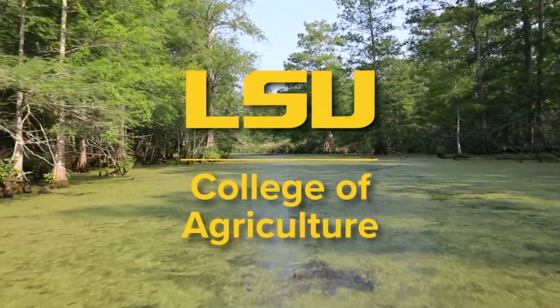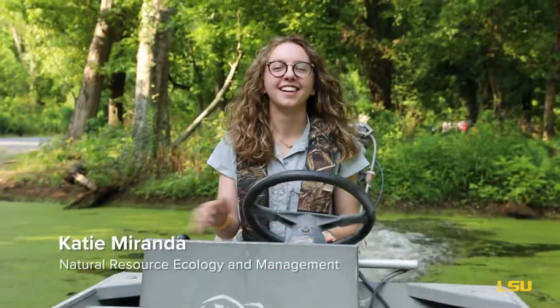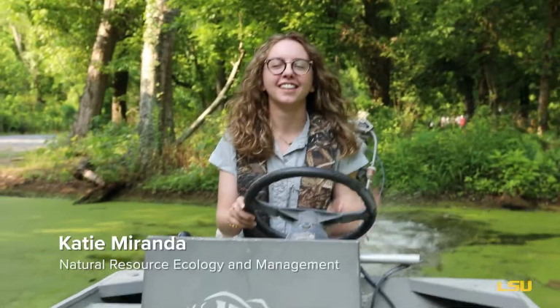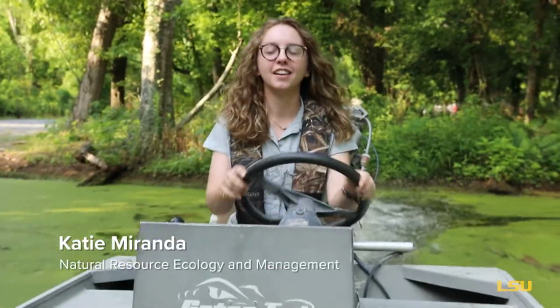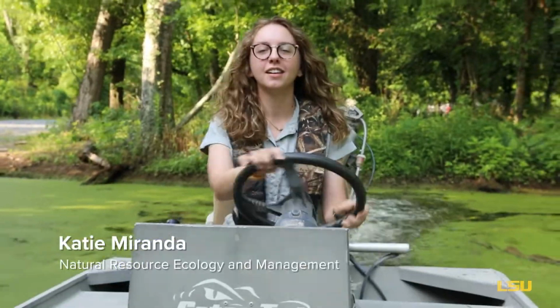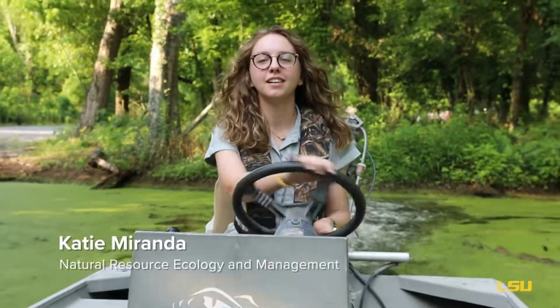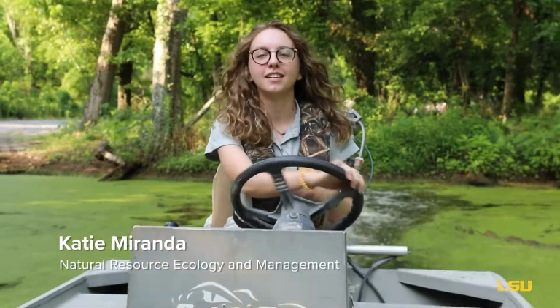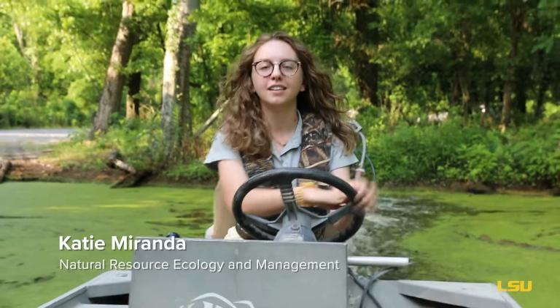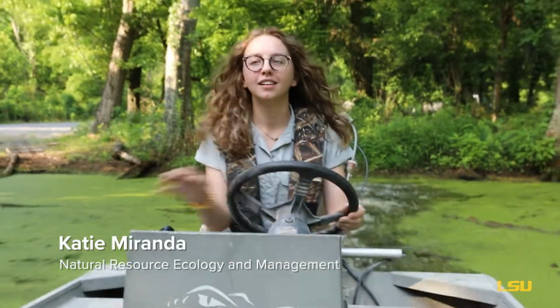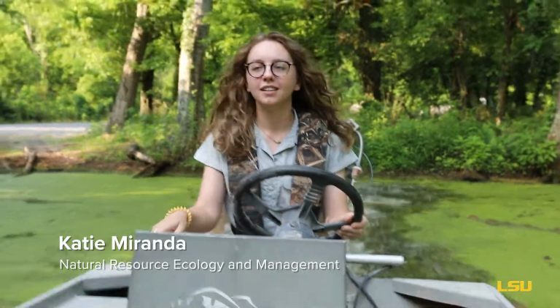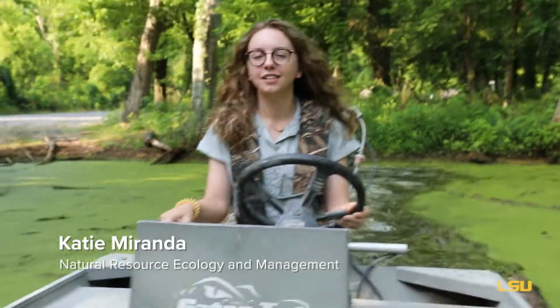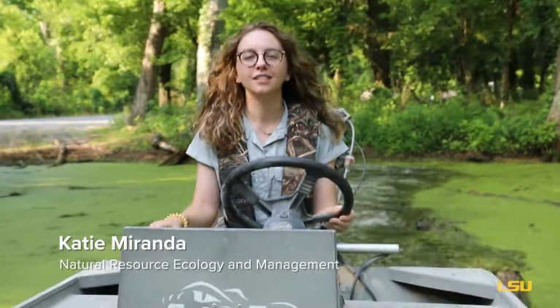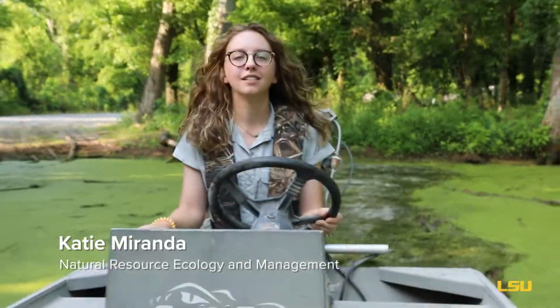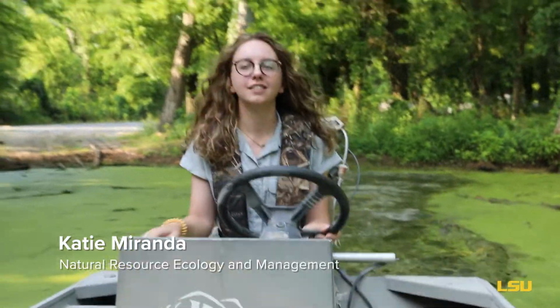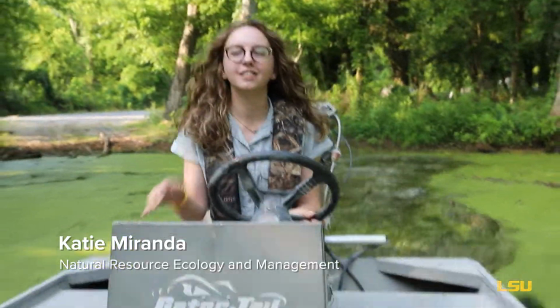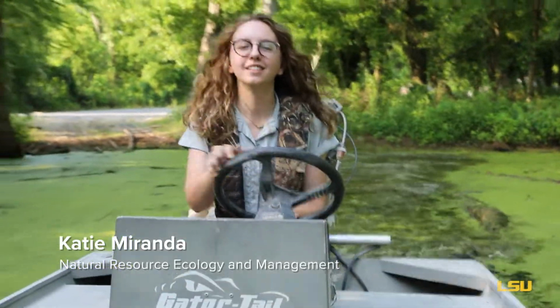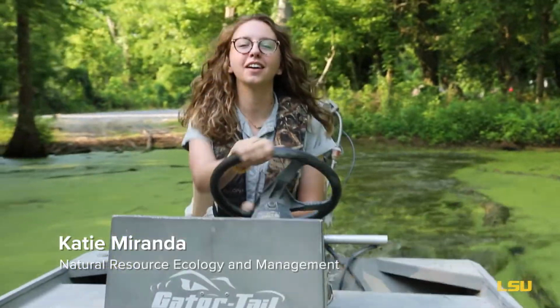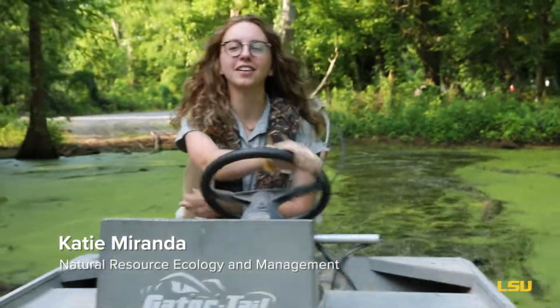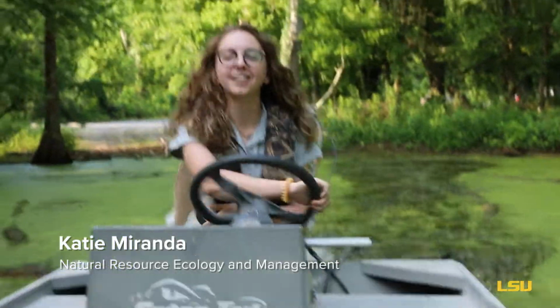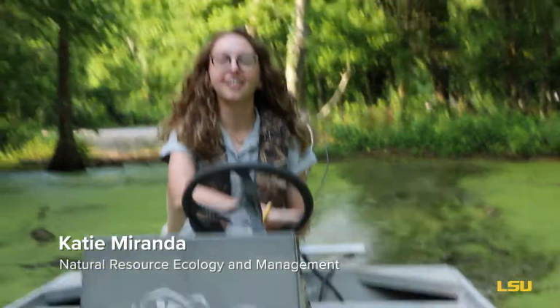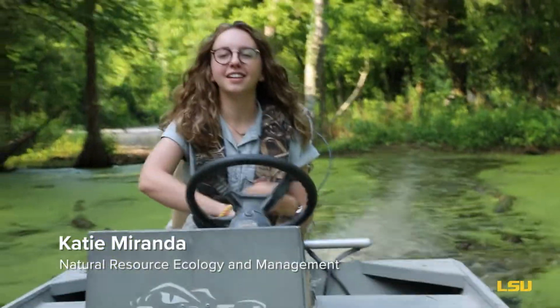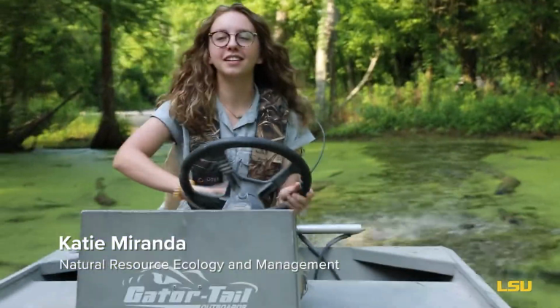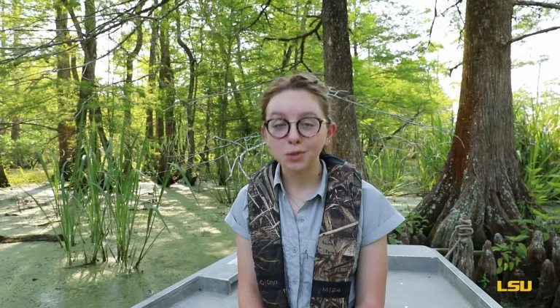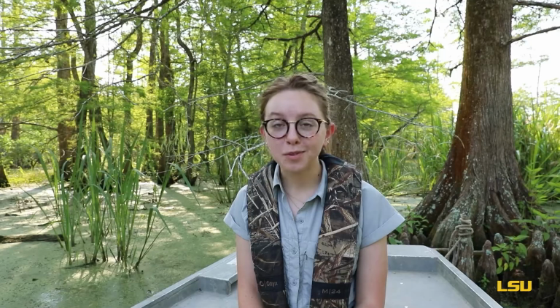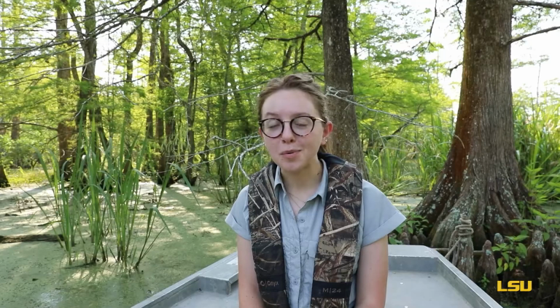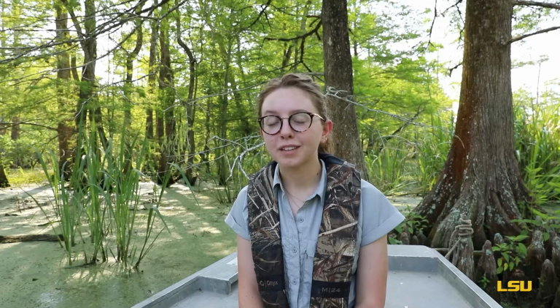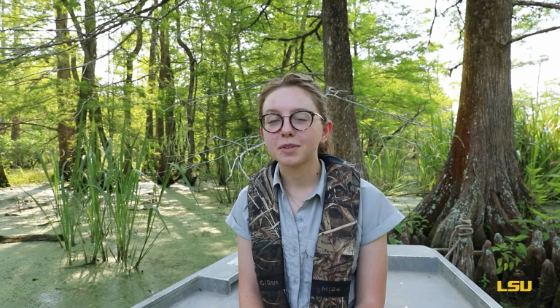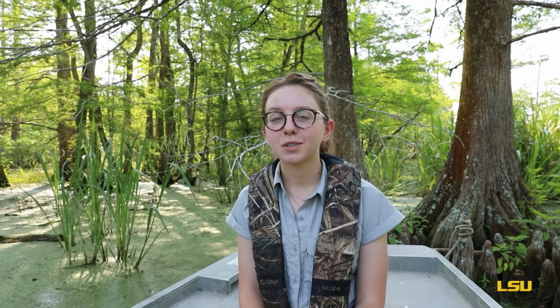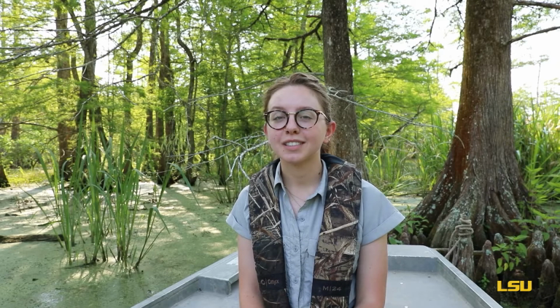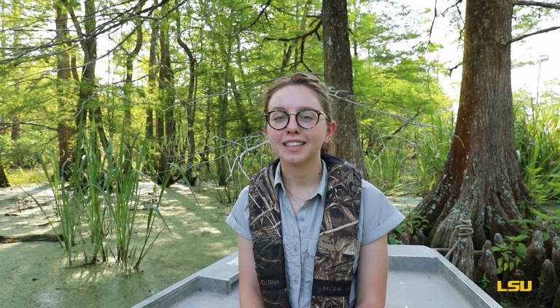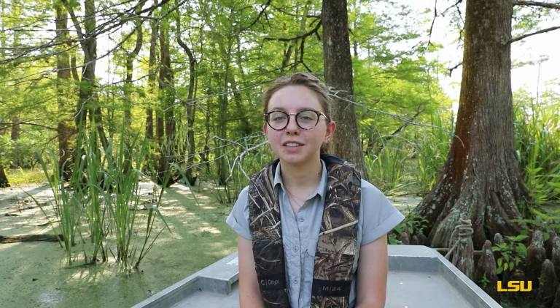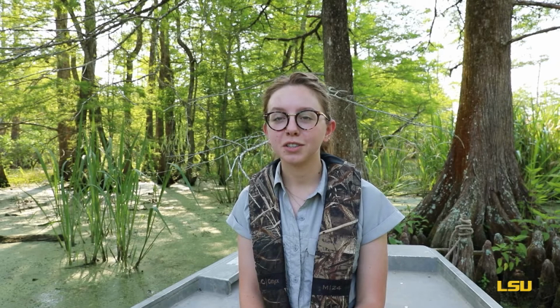Hi, I'm Katie Miranda and I'm a junior undergraduate researcher in the School of Renewable Natural Resources at LSU.